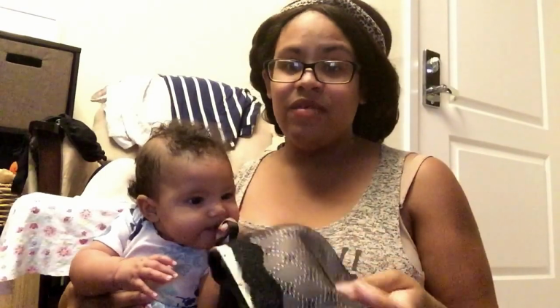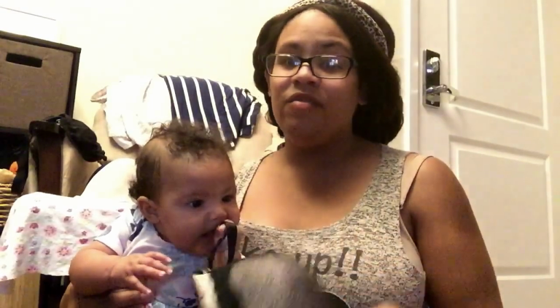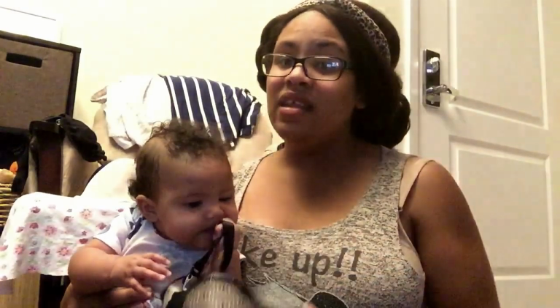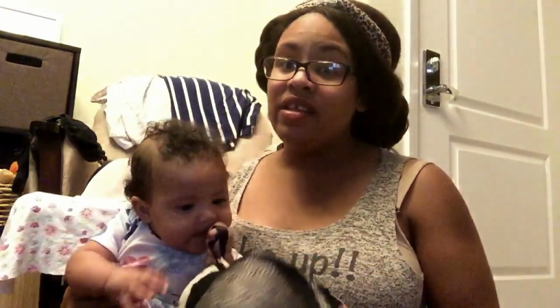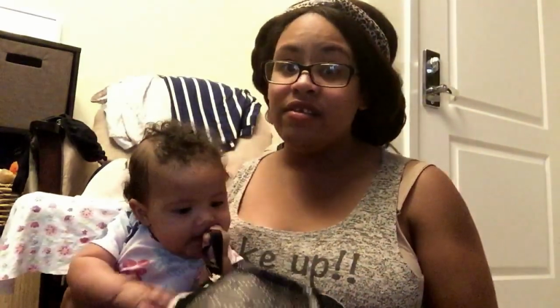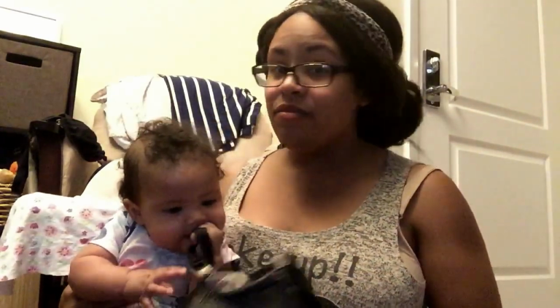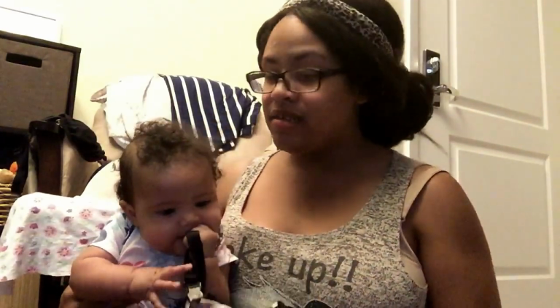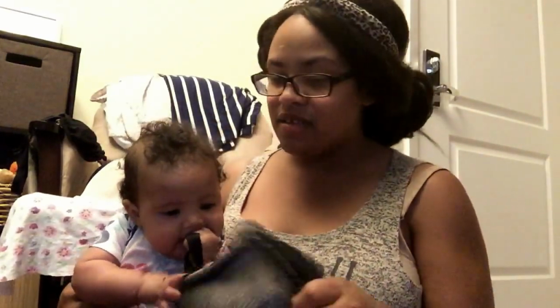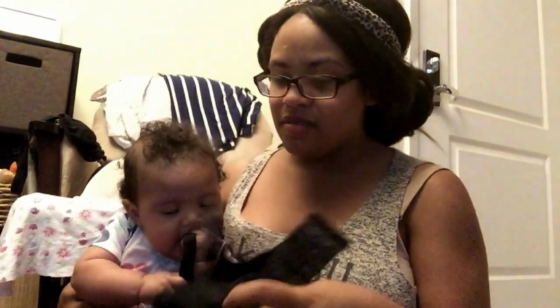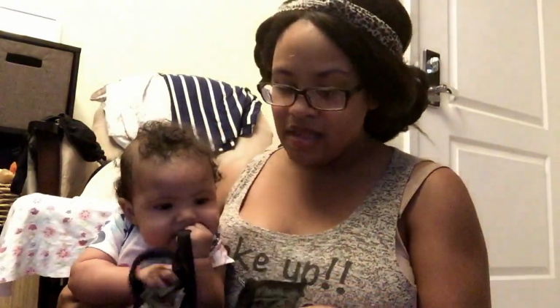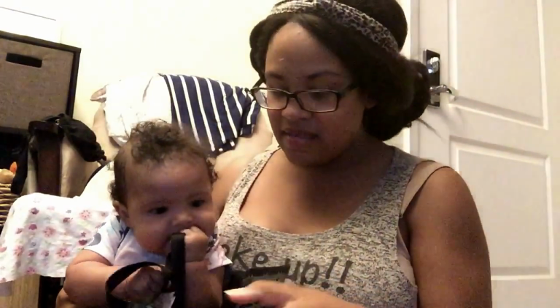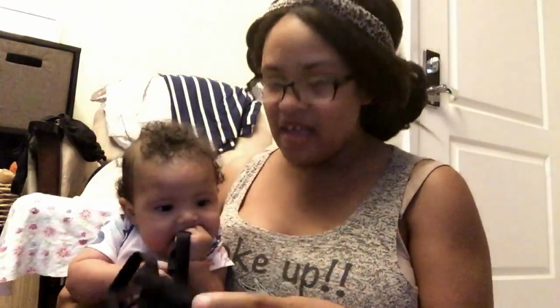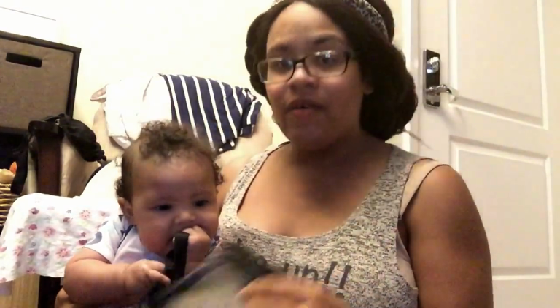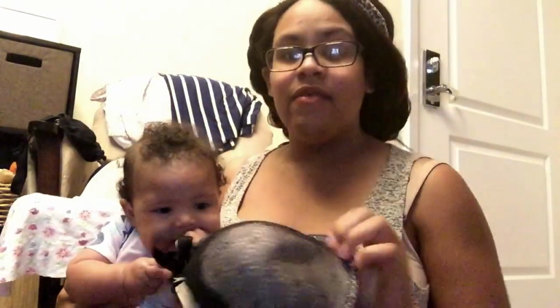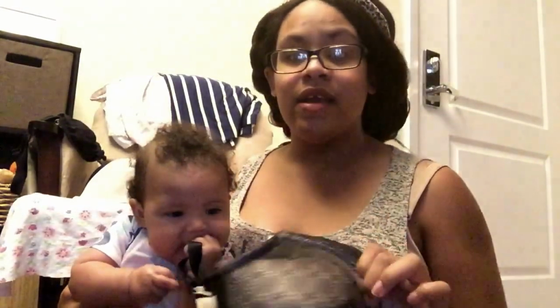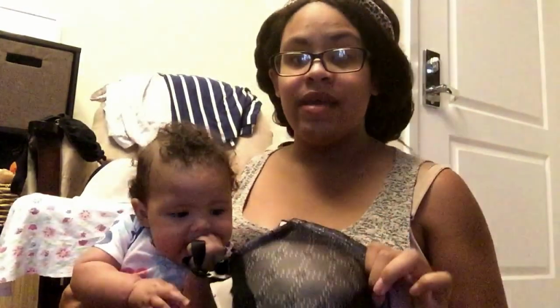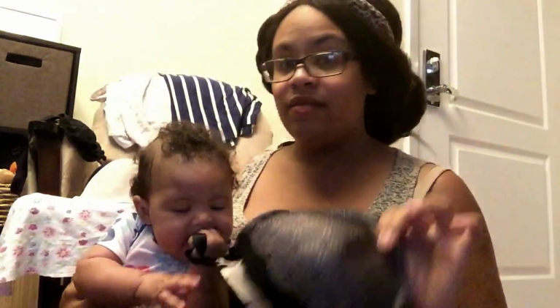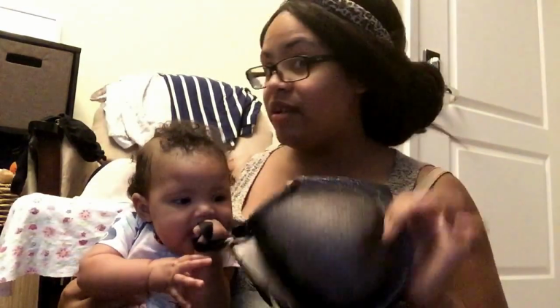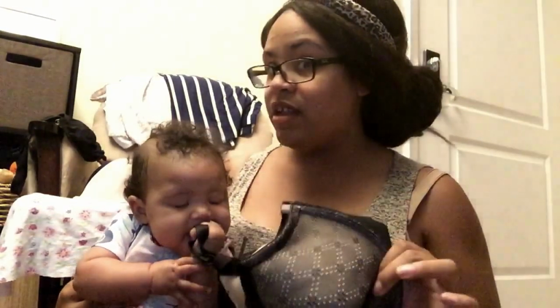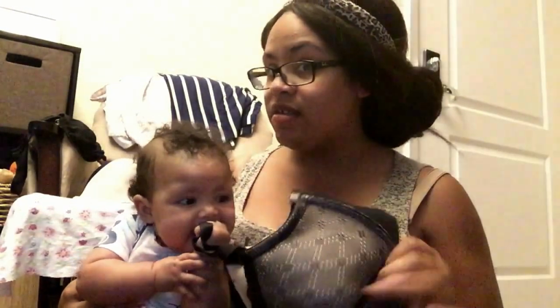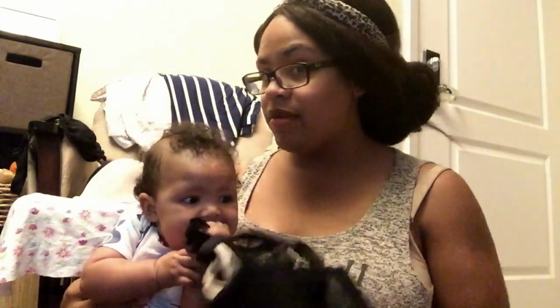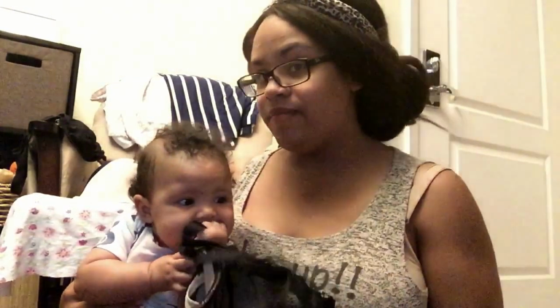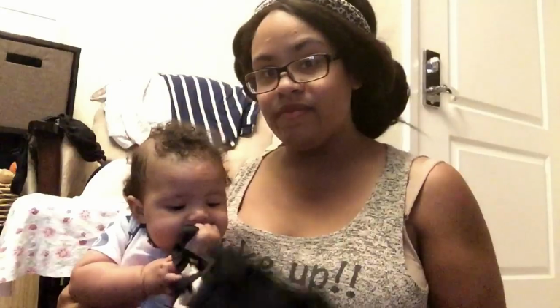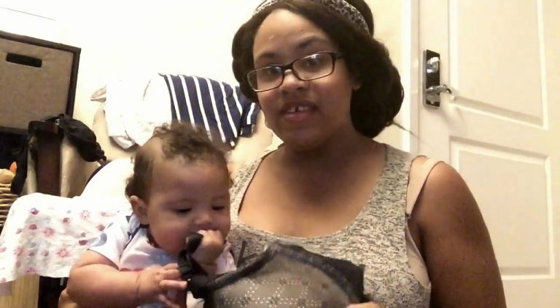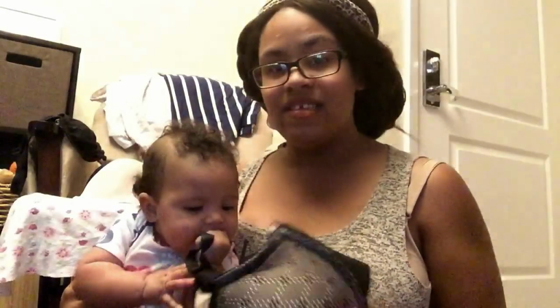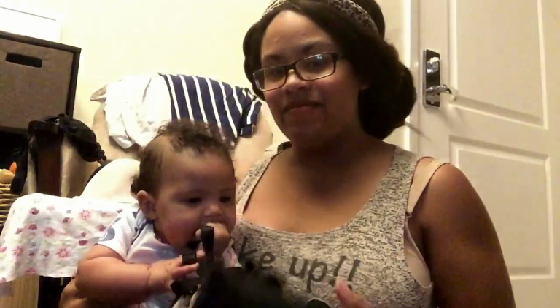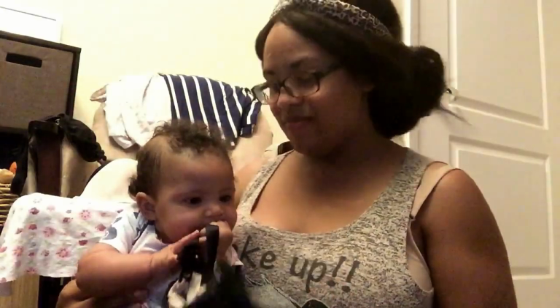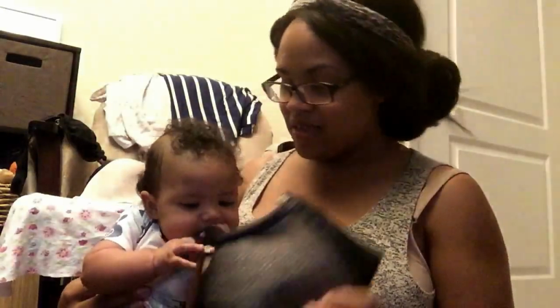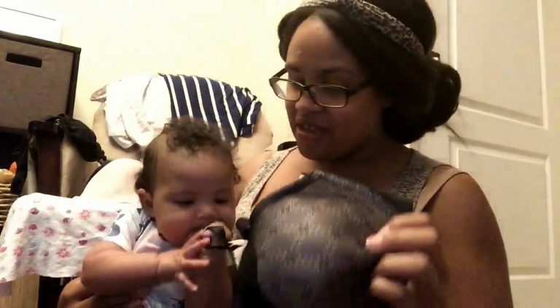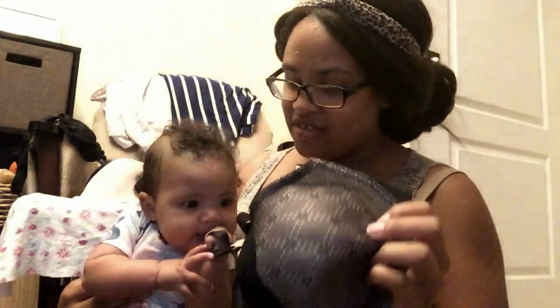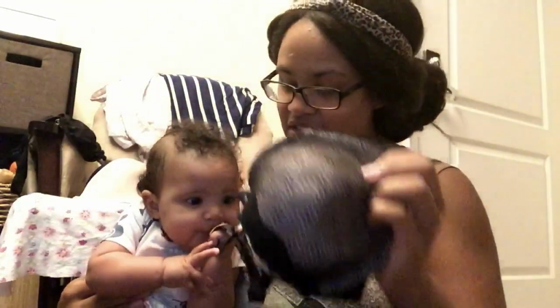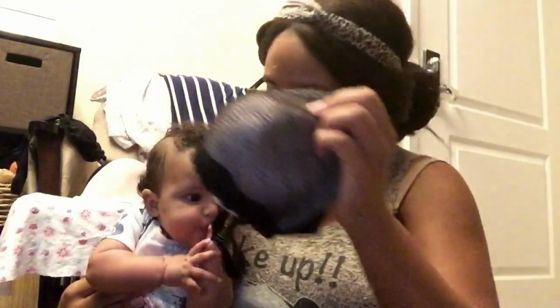Some others know we need everyday nursing bras. So this is not one I would recommend for an everyday nursing bra. Just to know that.